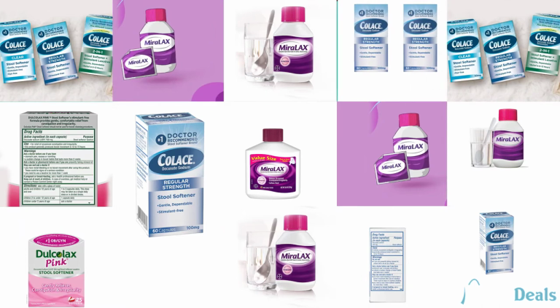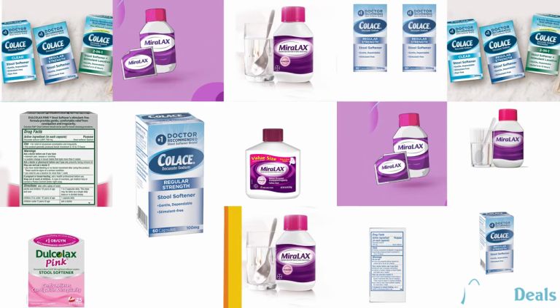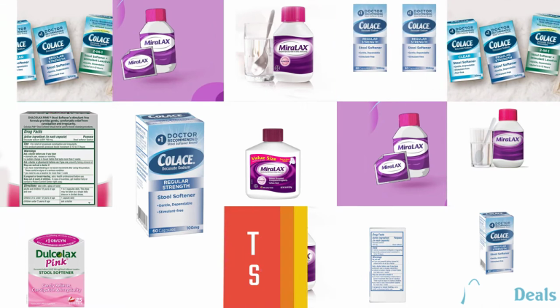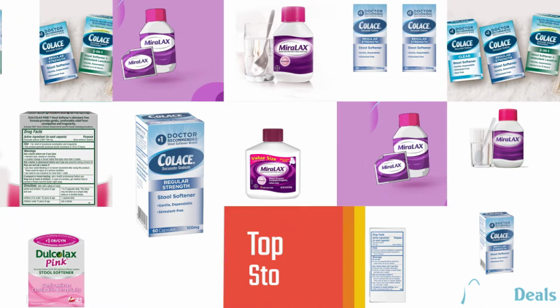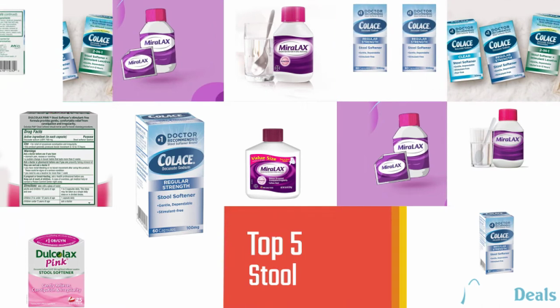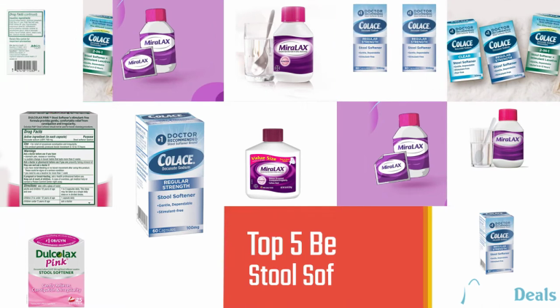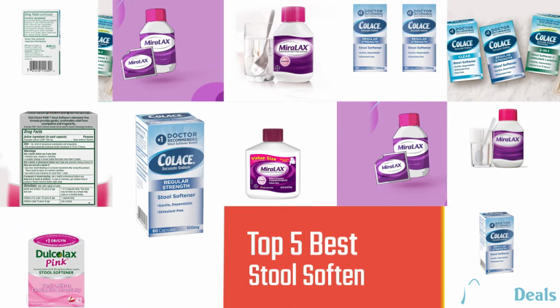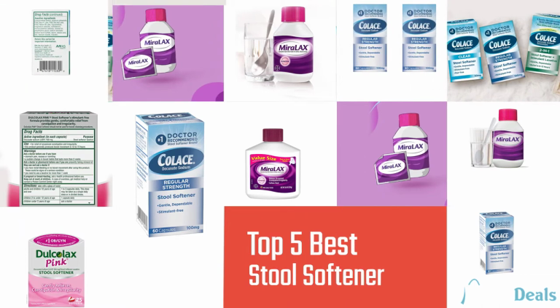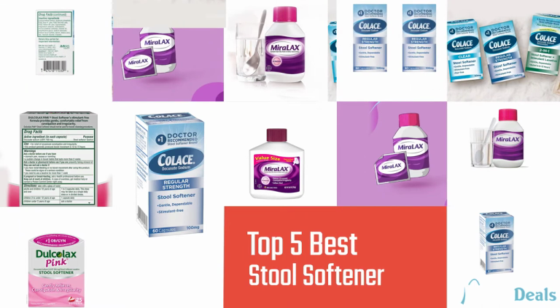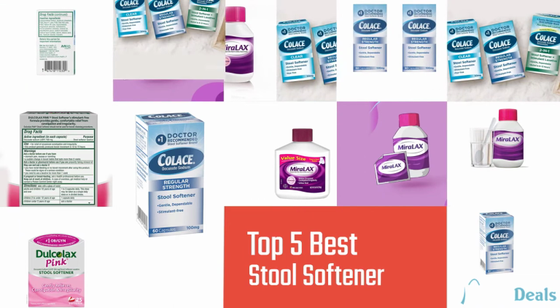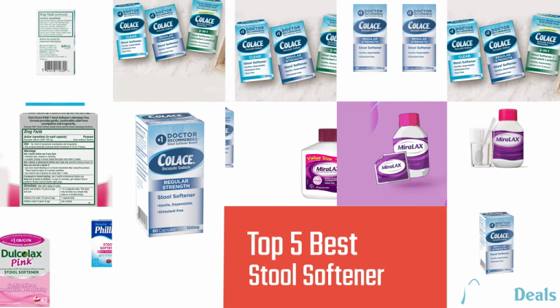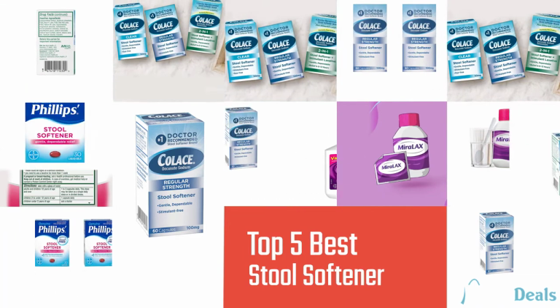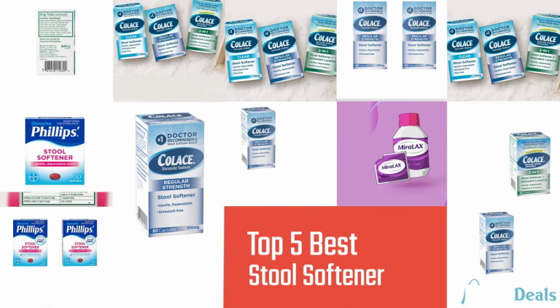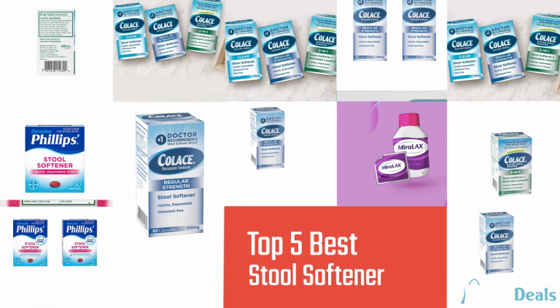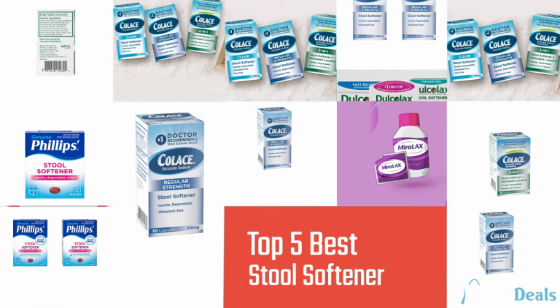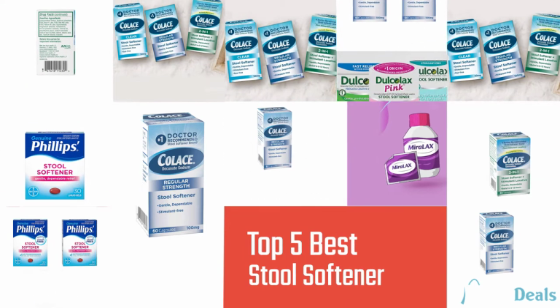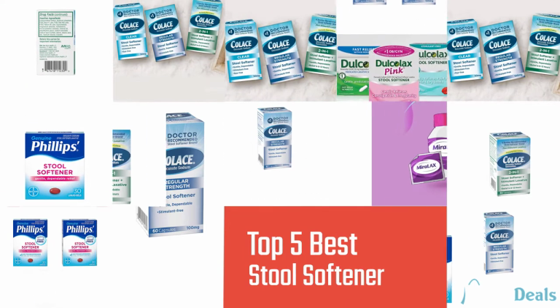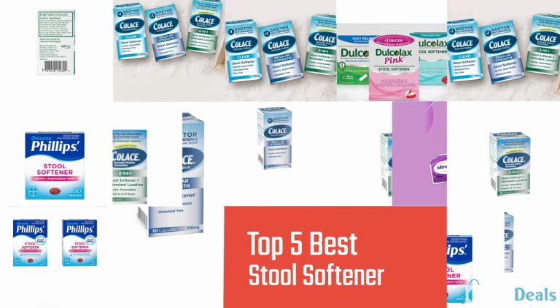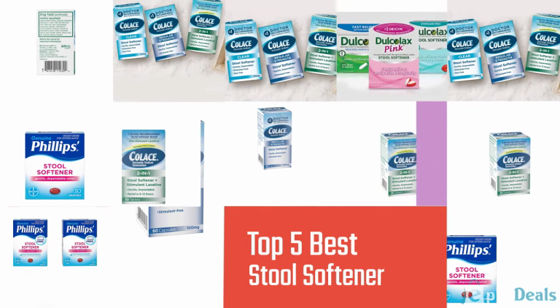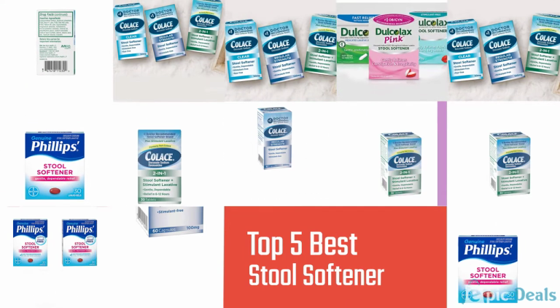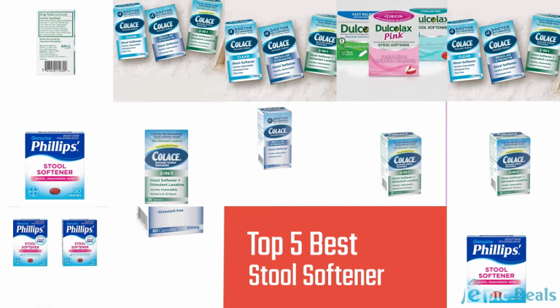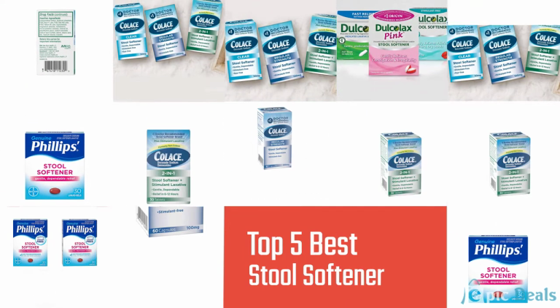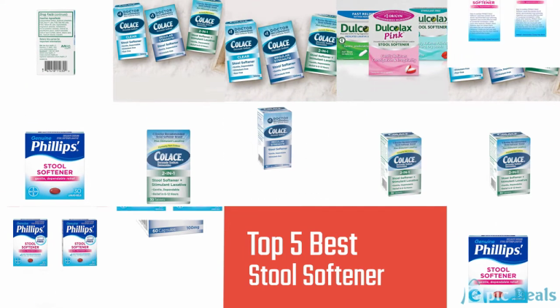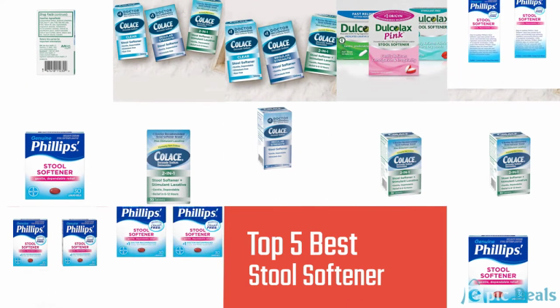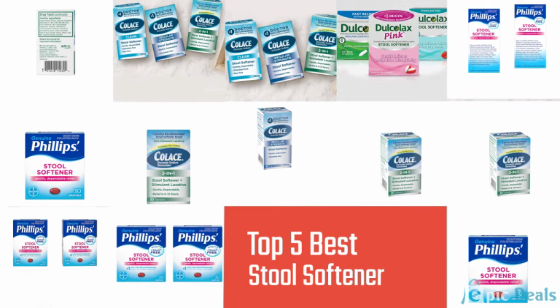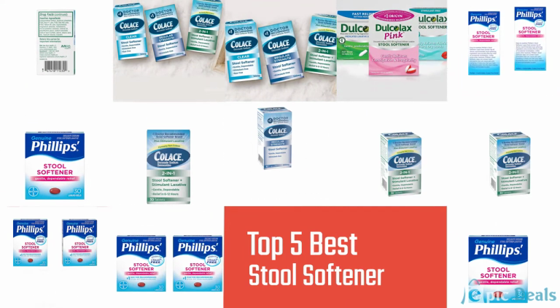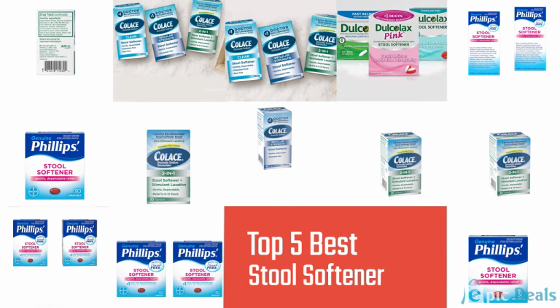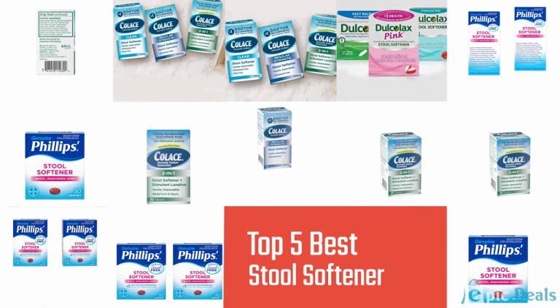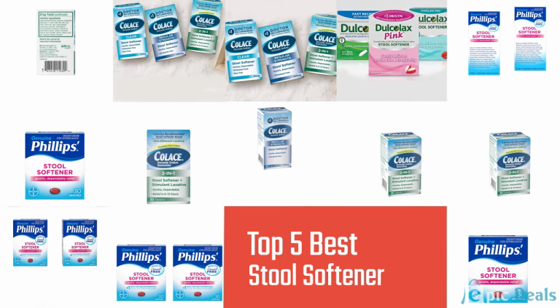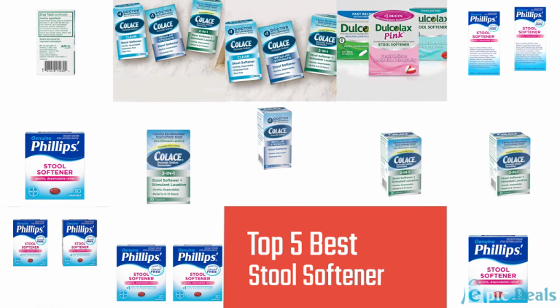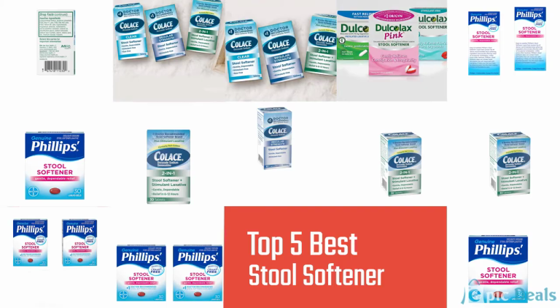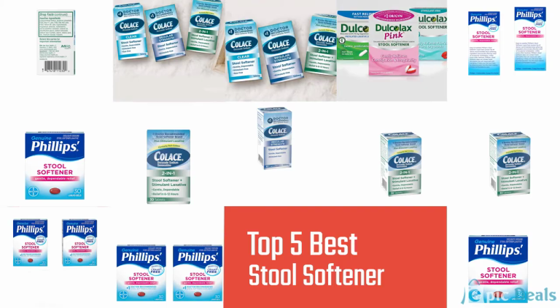Here we present the 5 Best Stool Softeners. Let's get started with the list.